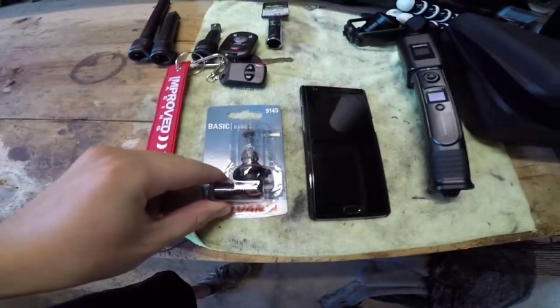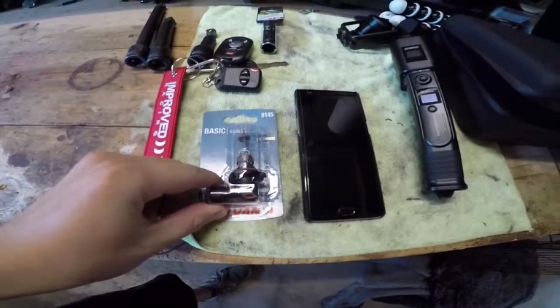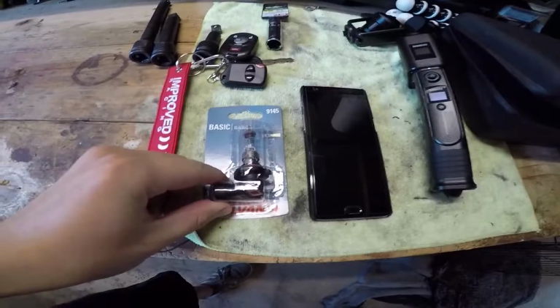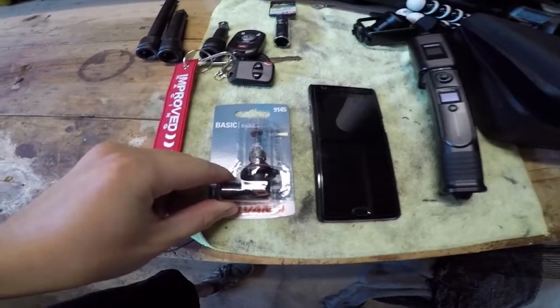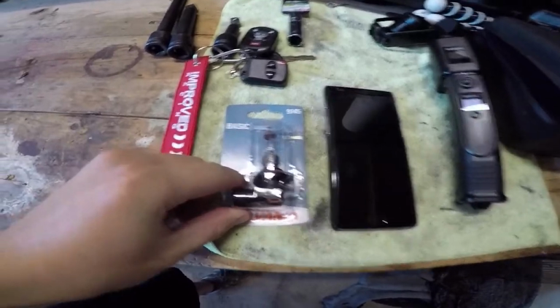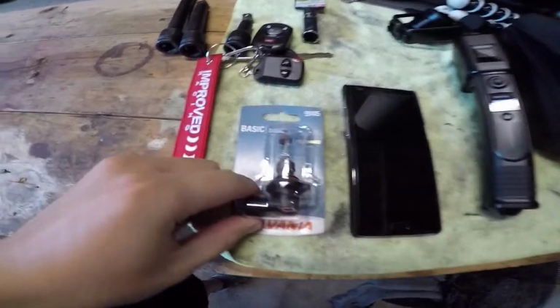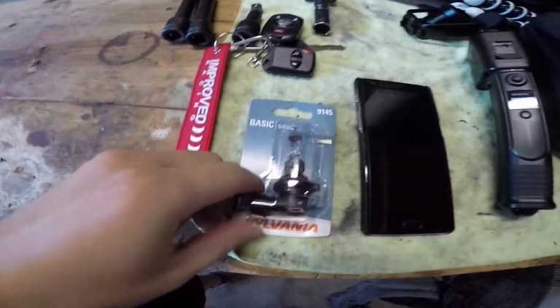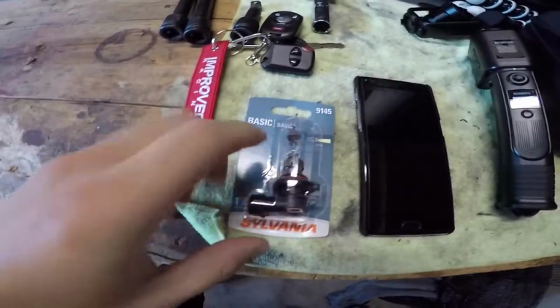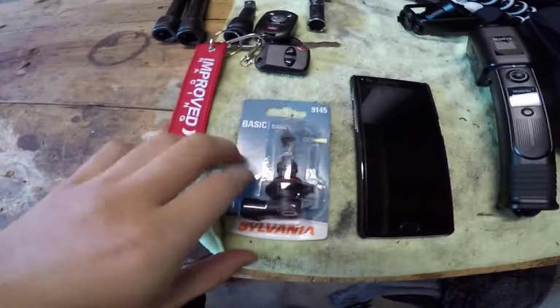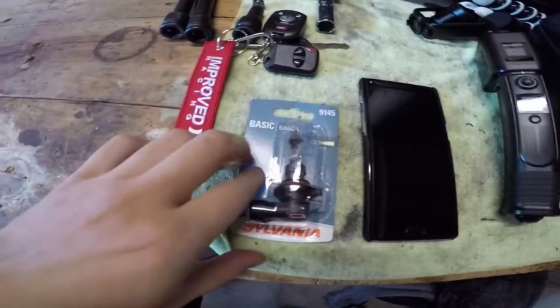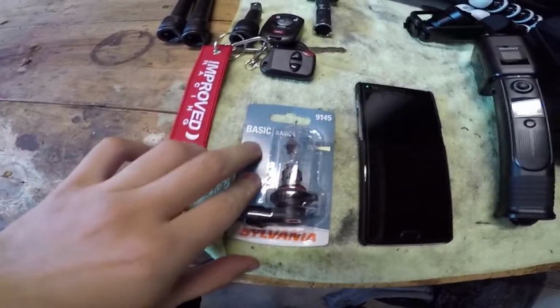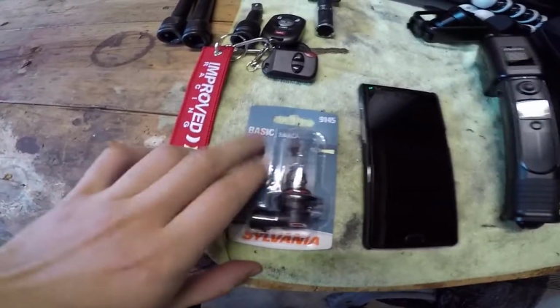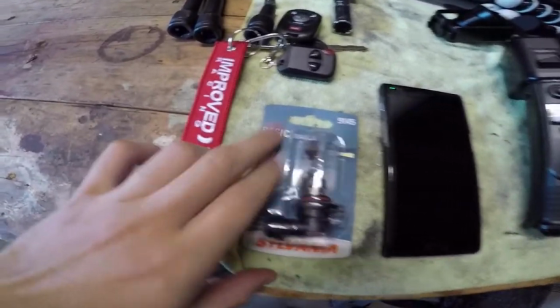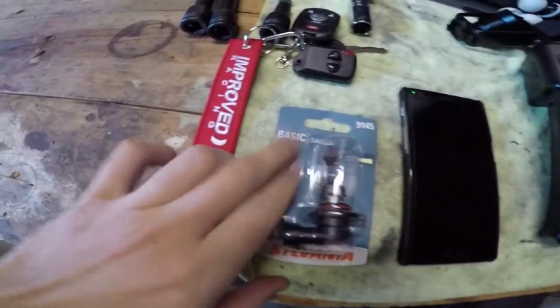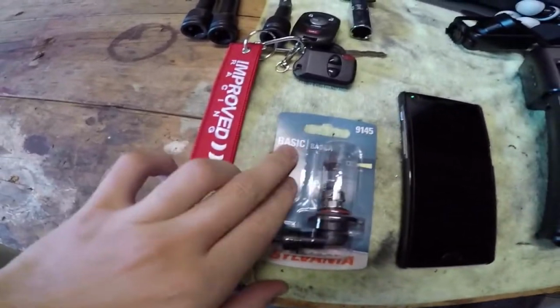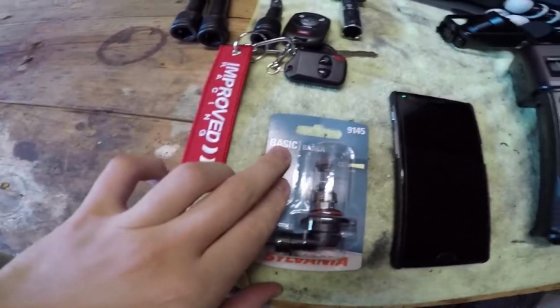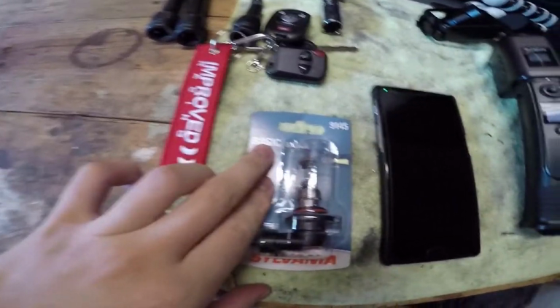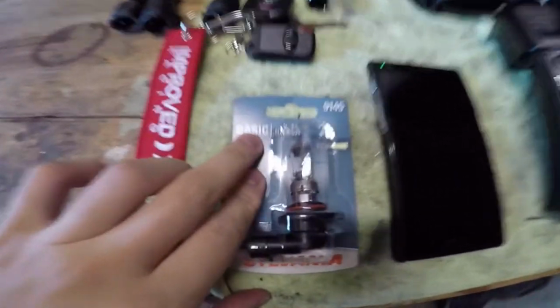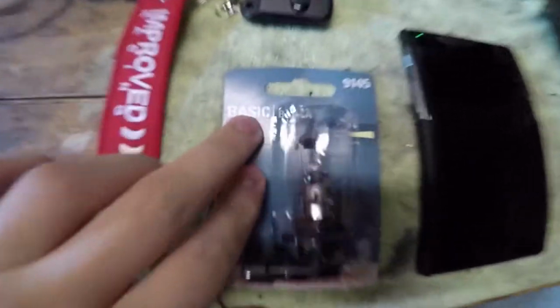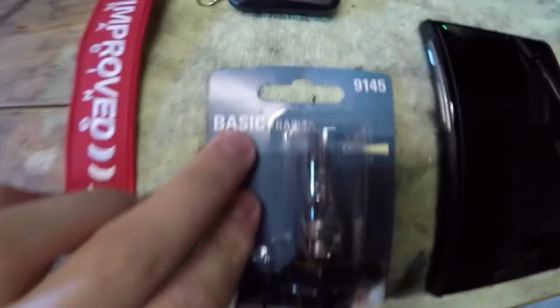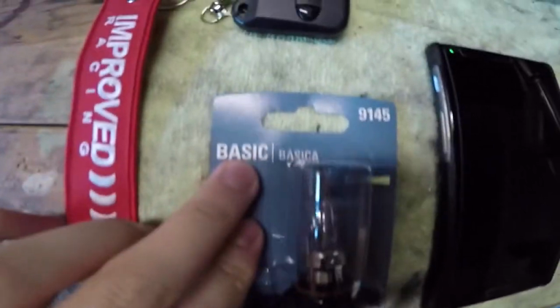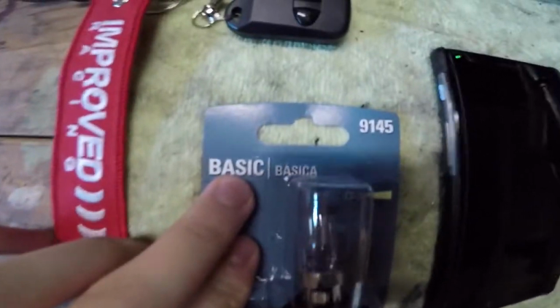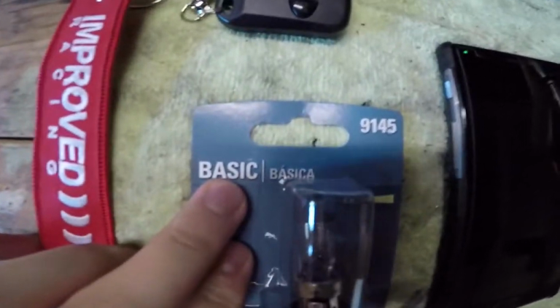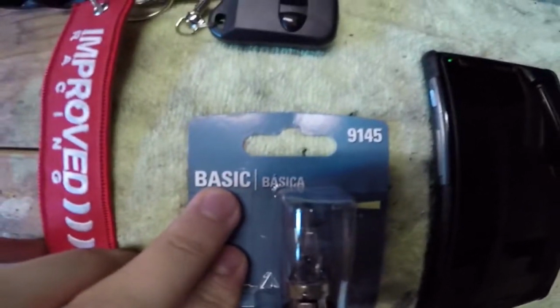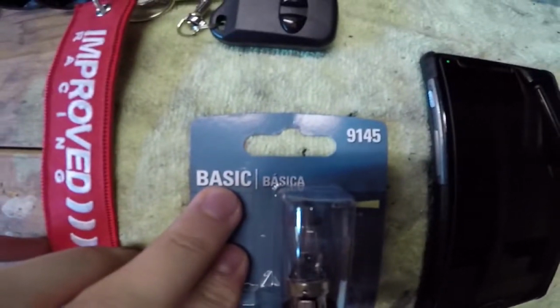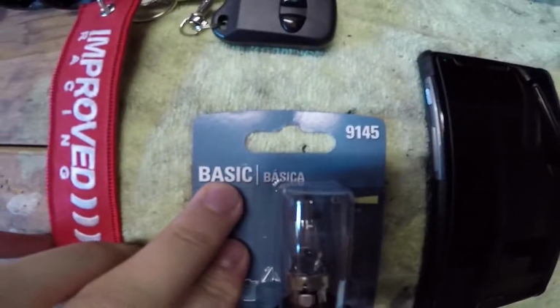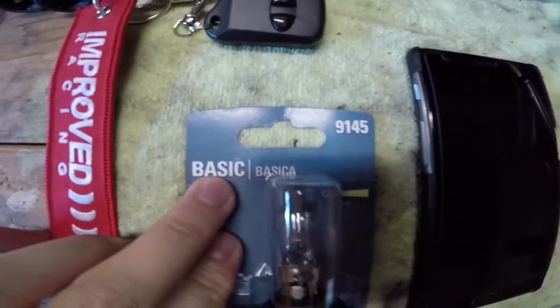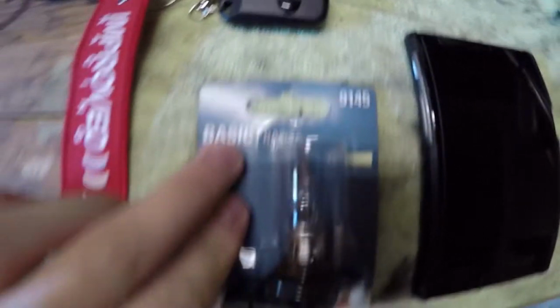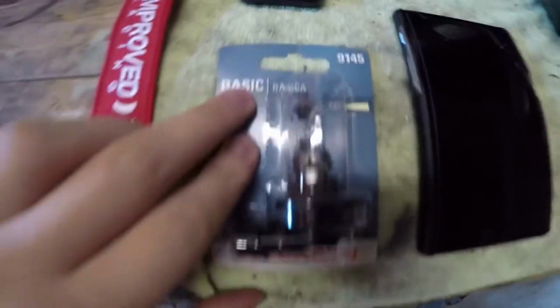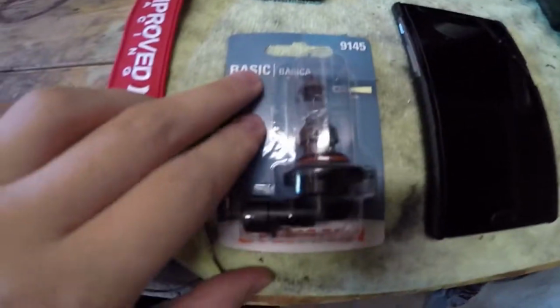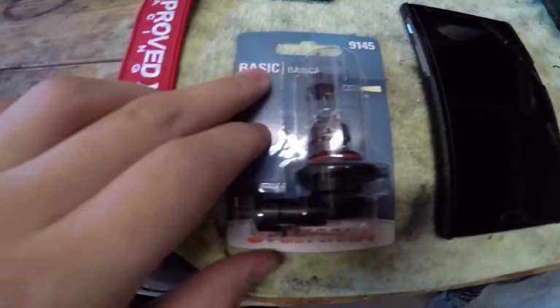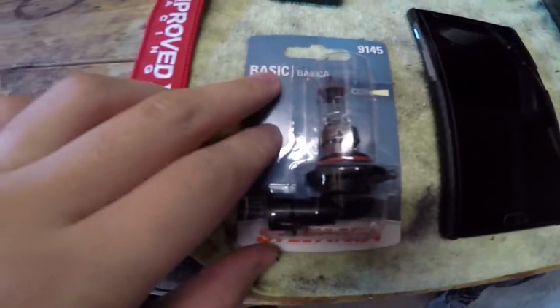I've gone ahead and bought the bulb already. It's a 9145 size.